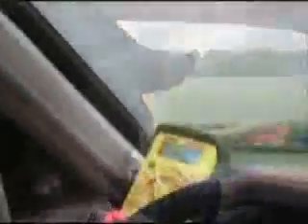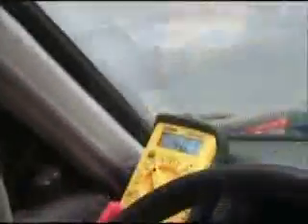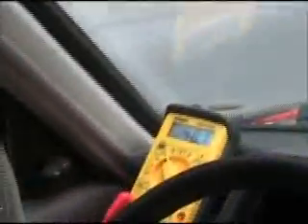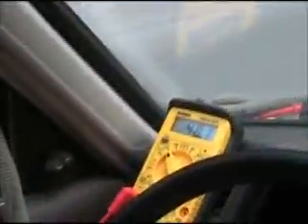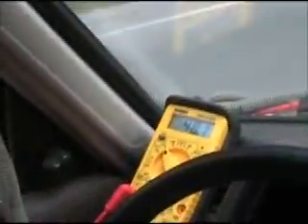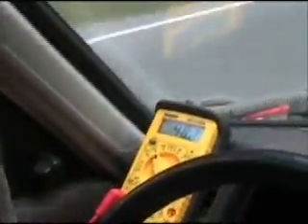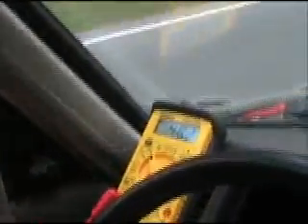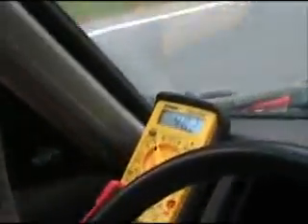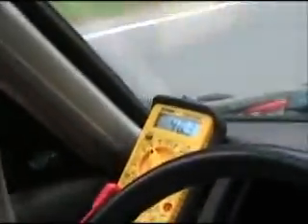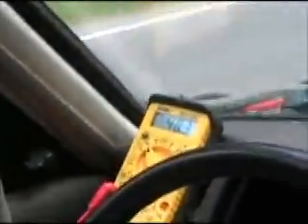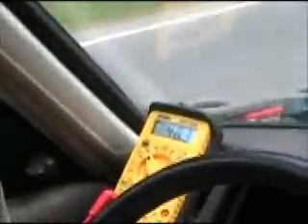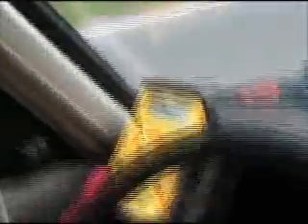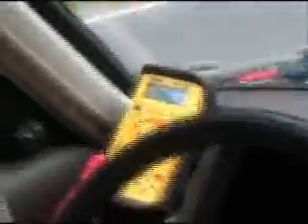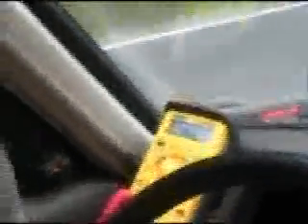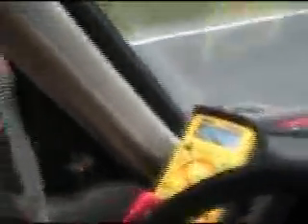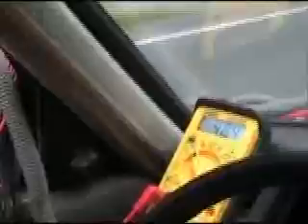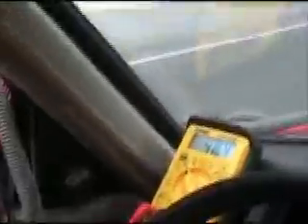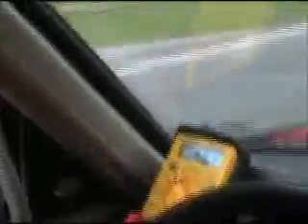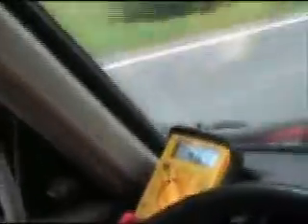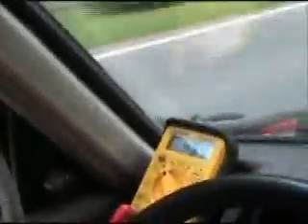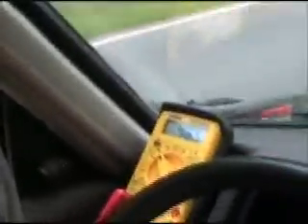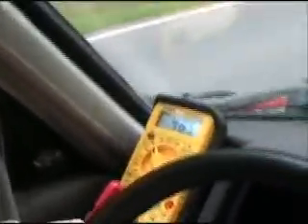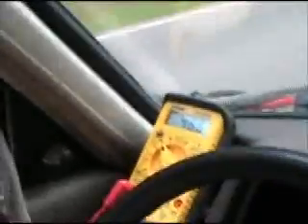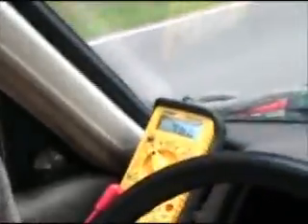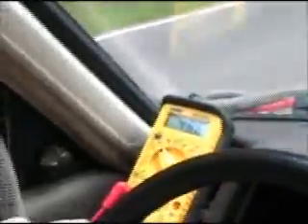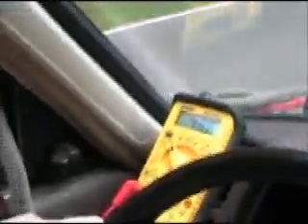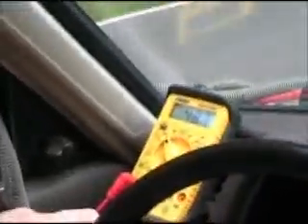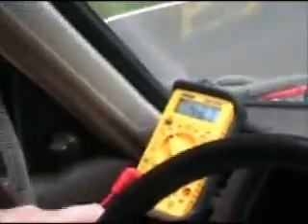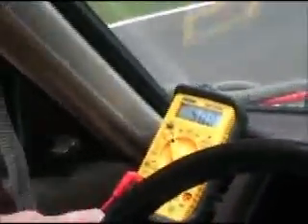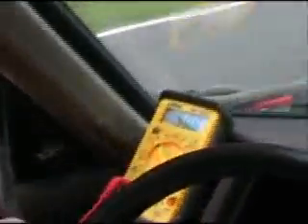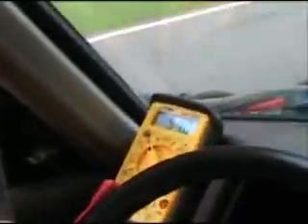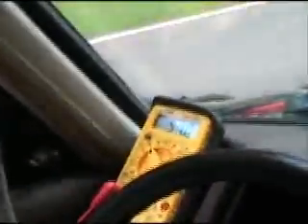This yellow meter here is a volt meter. It's basically a fuel gauge in an electric car.